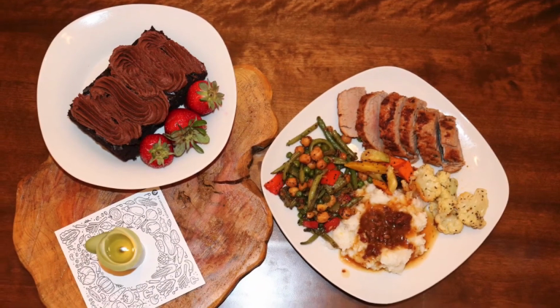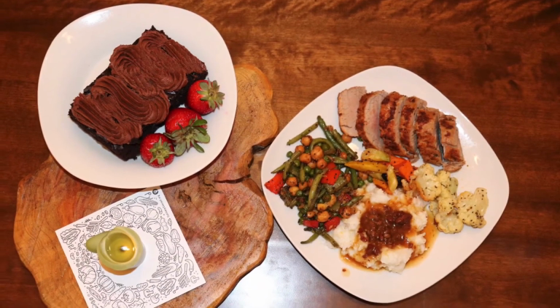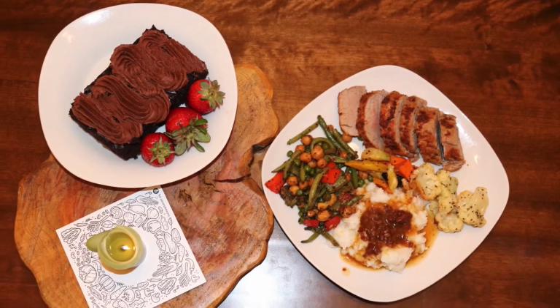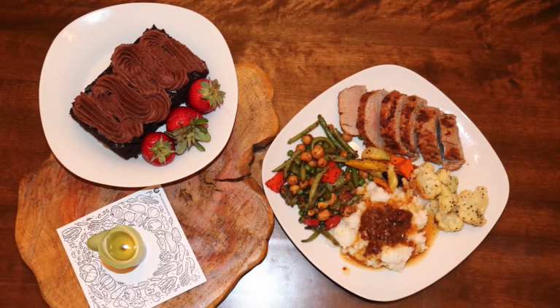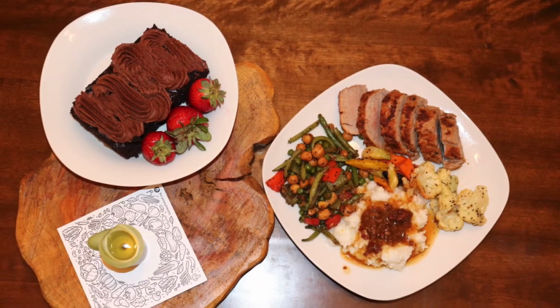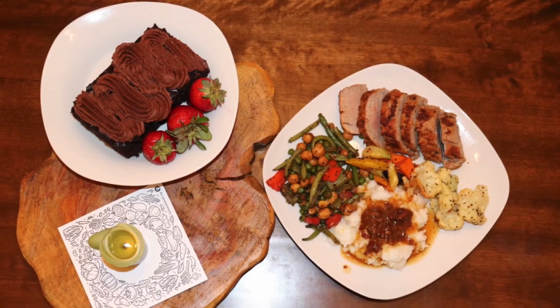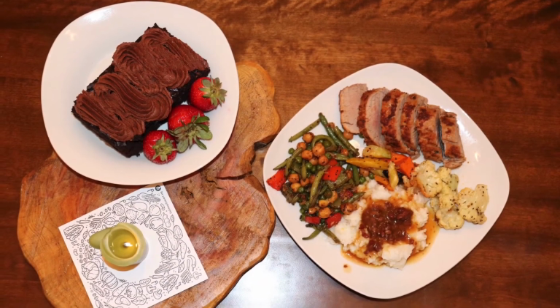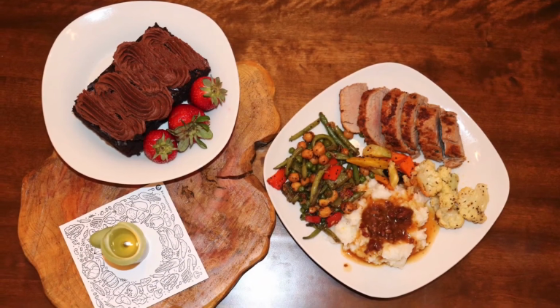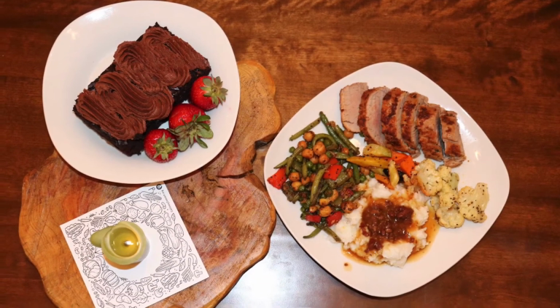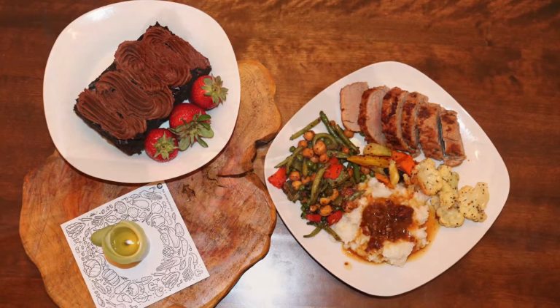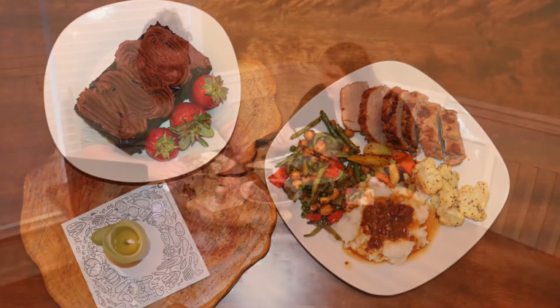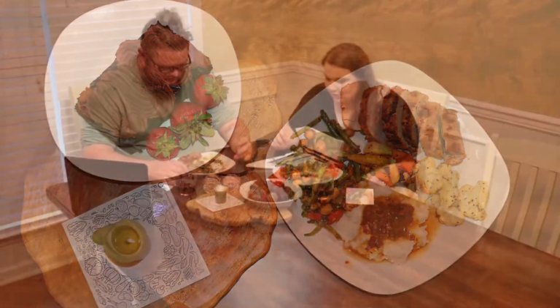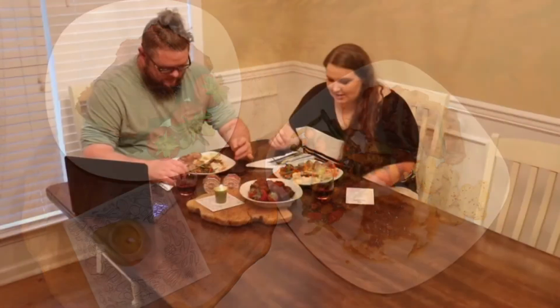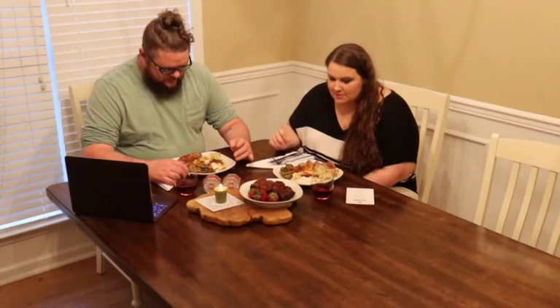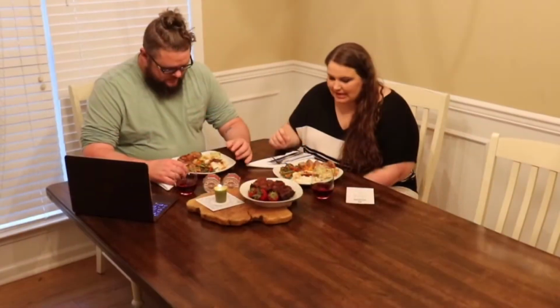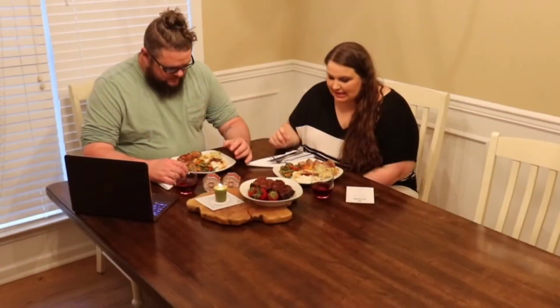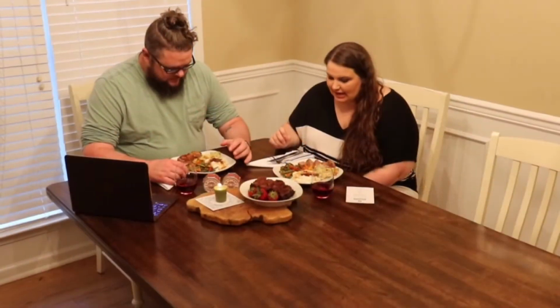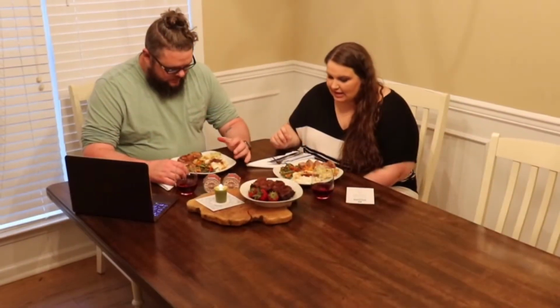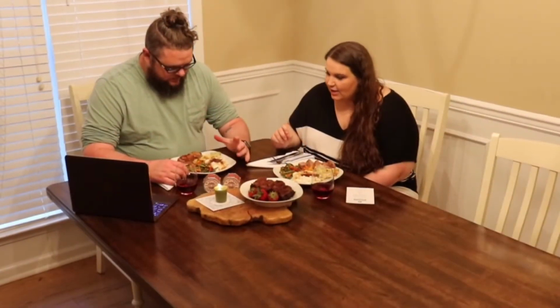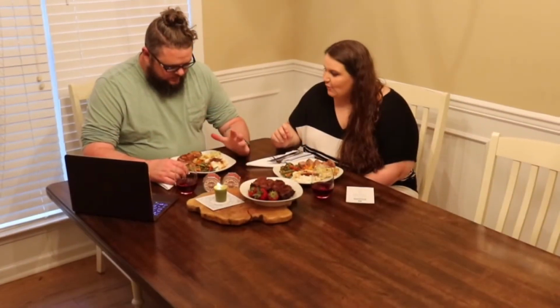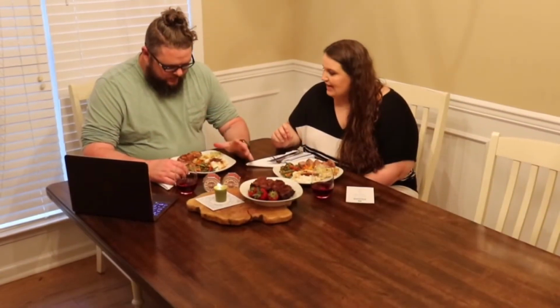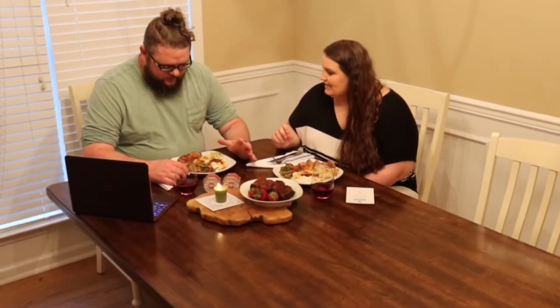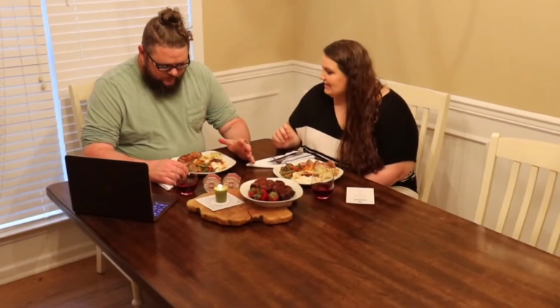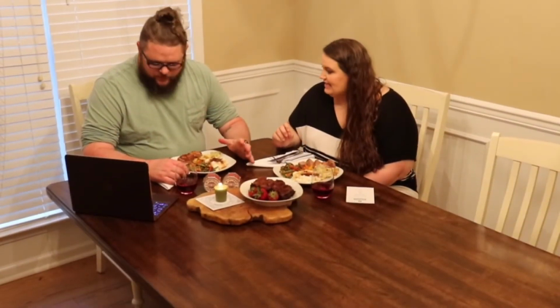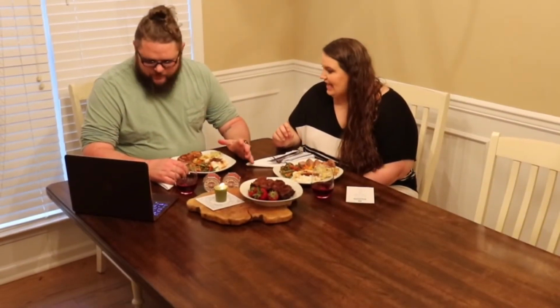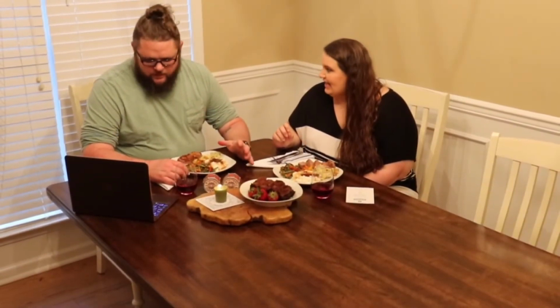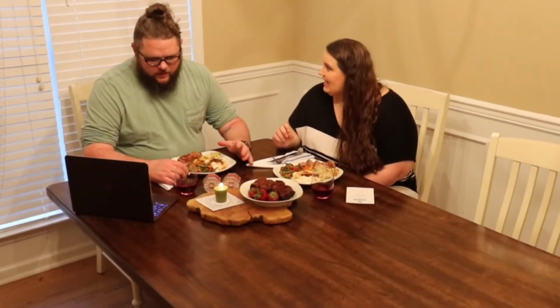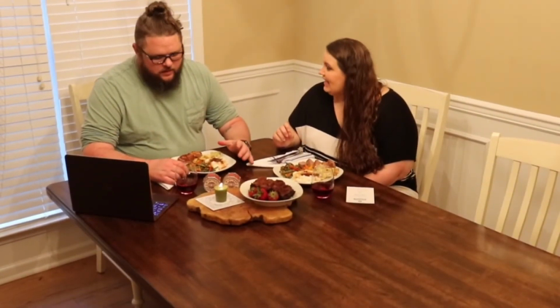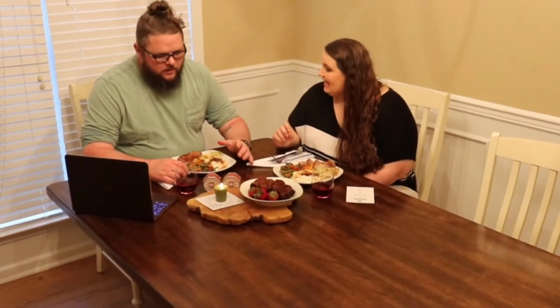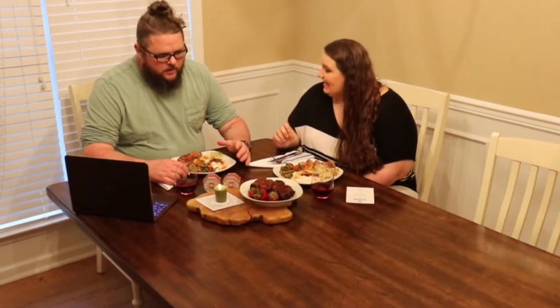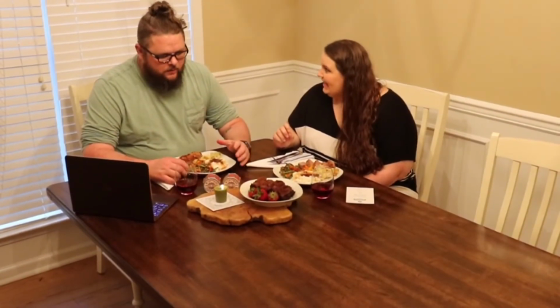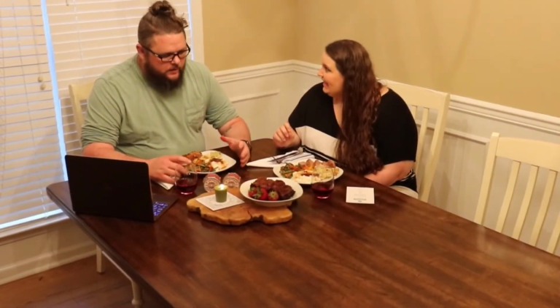Wow, this meal looks delicious! It looks amazing. I cannot wait to taste it. Of course, it's perfectly great.